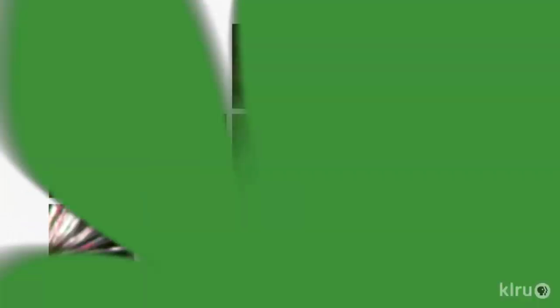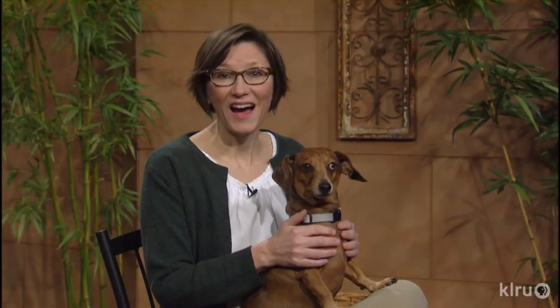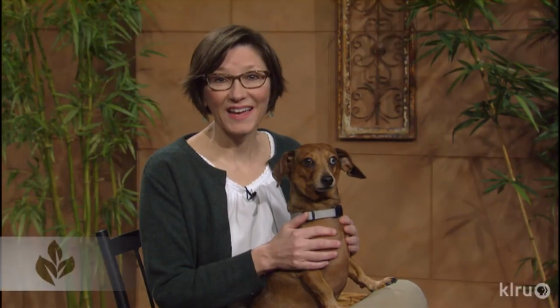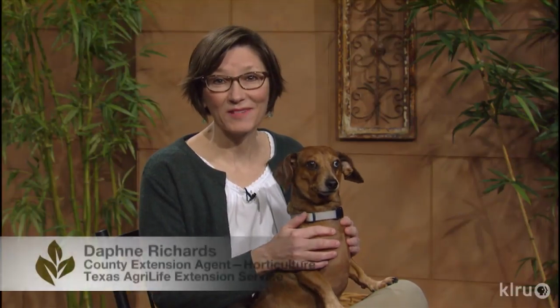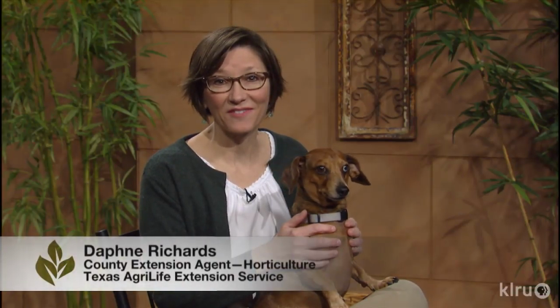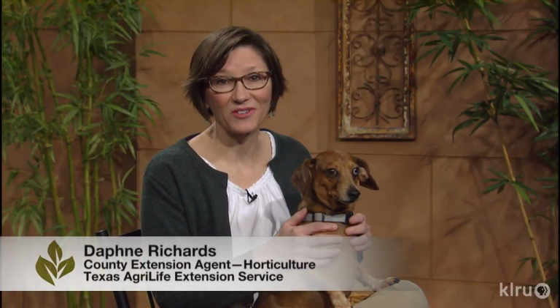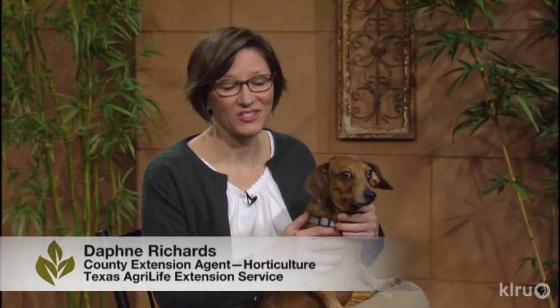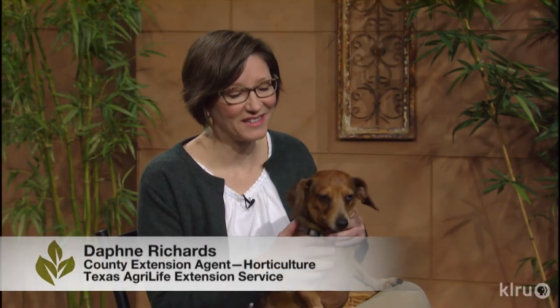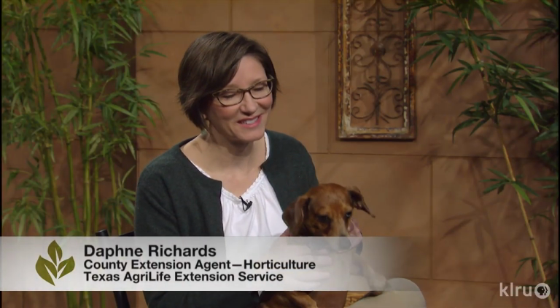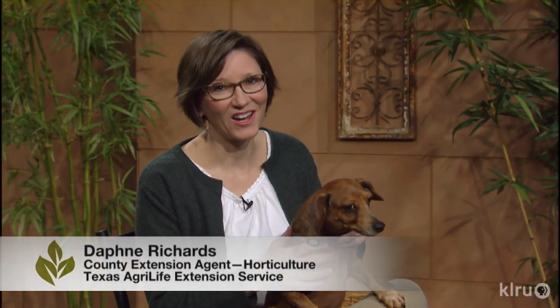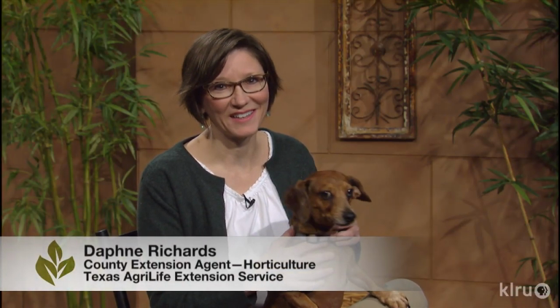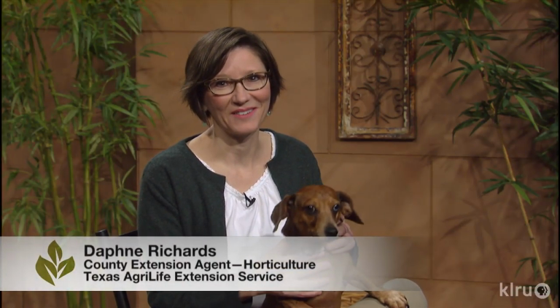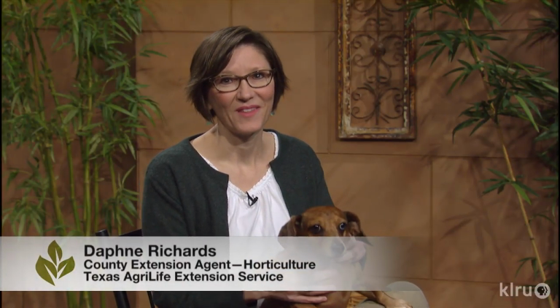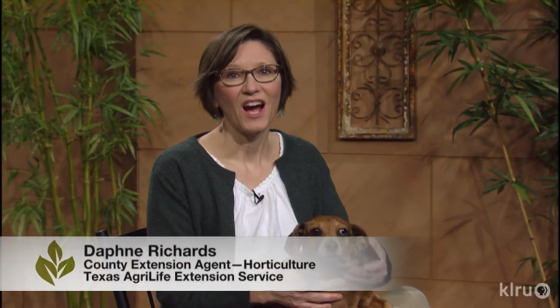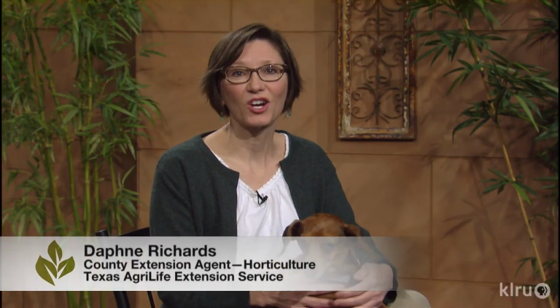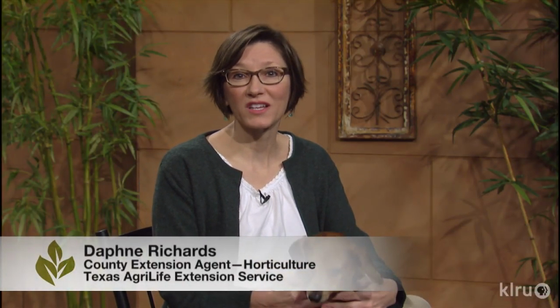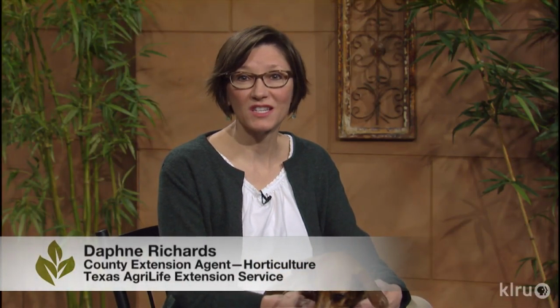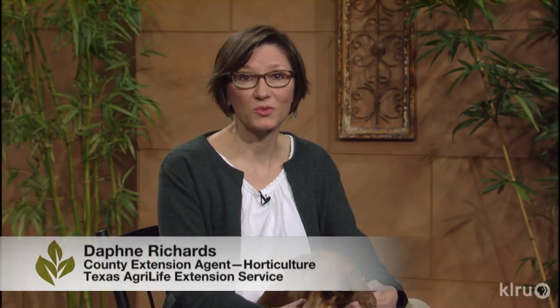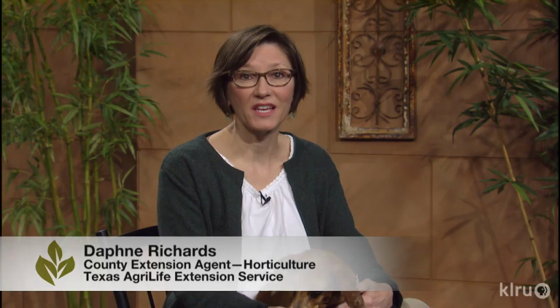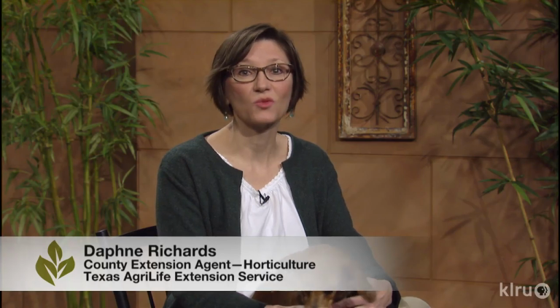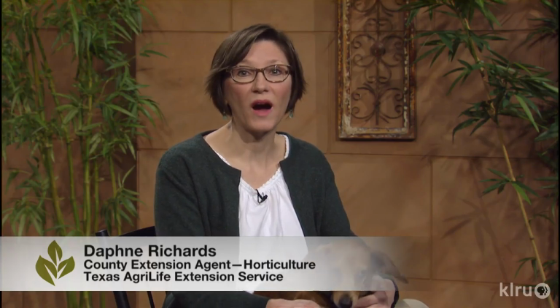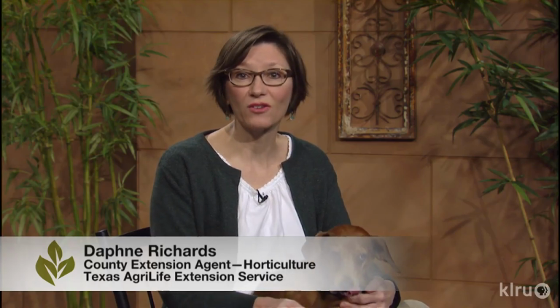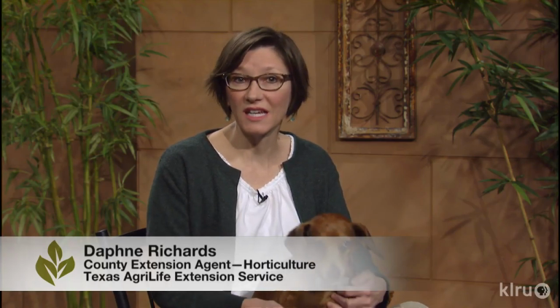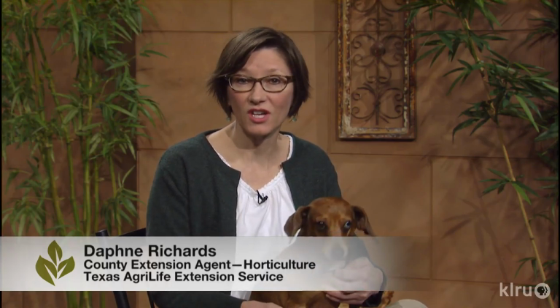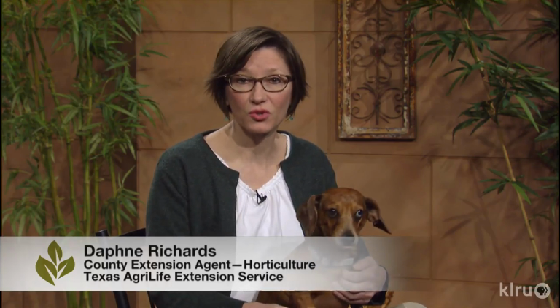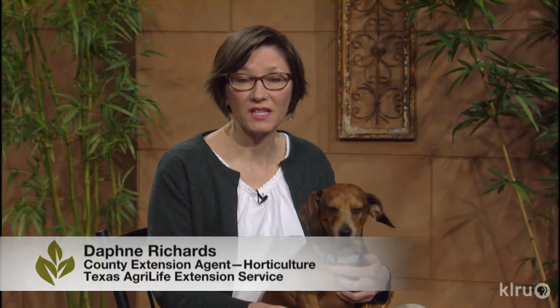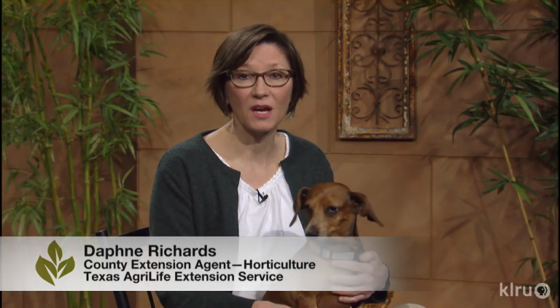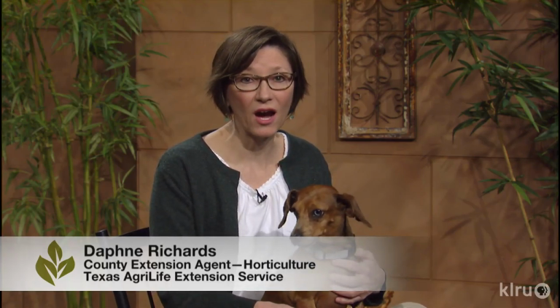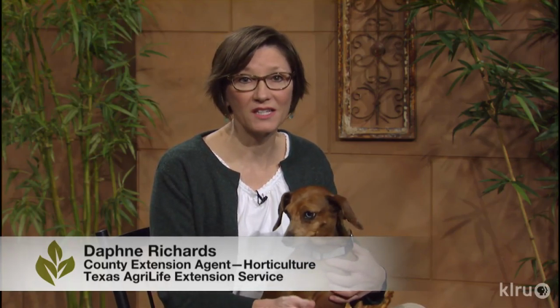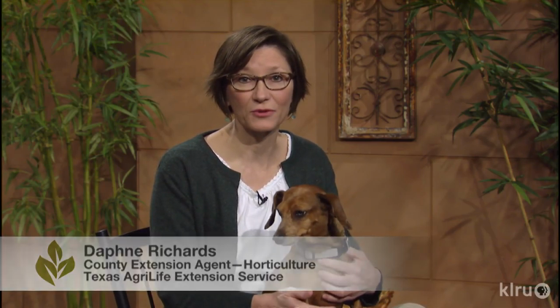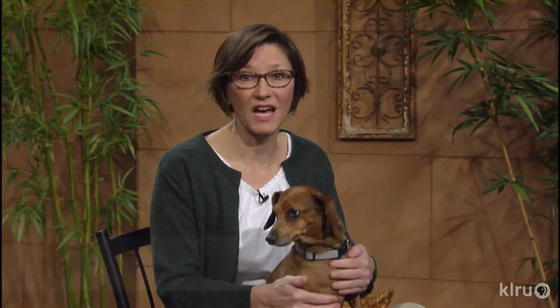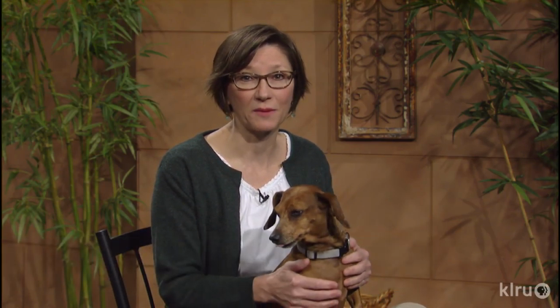Hi, I'm Daphne Richards and this is Auggie. Our question this week is why do leaves on trees come out at different times?